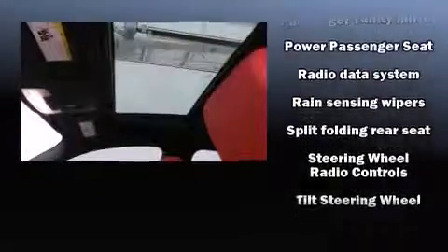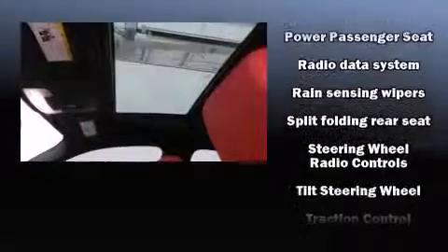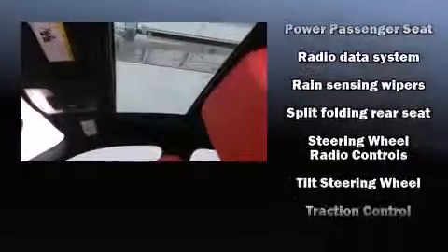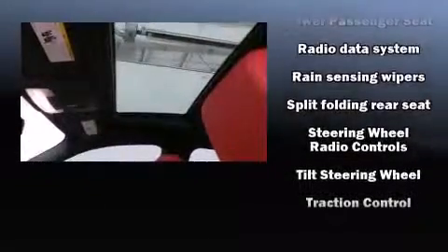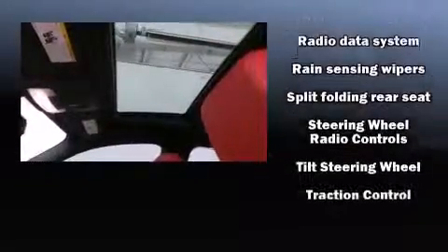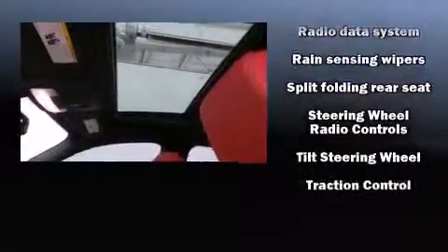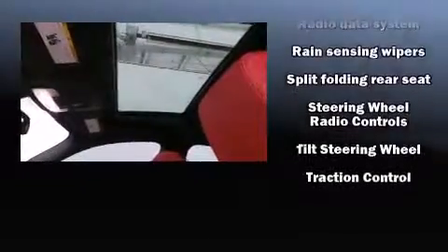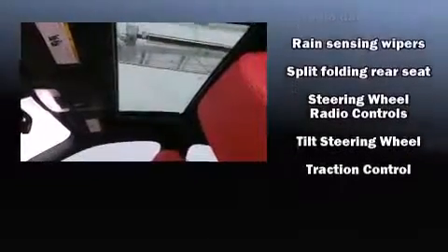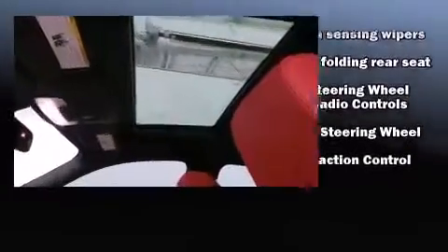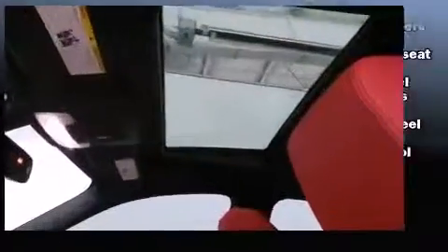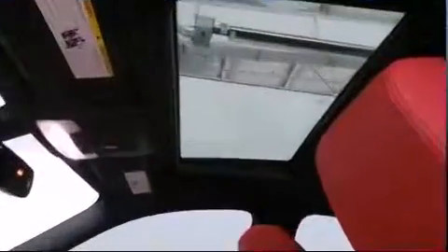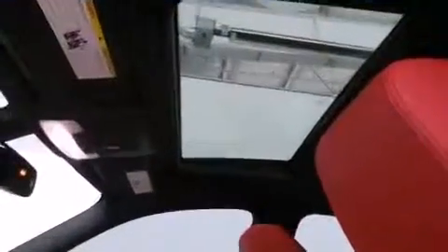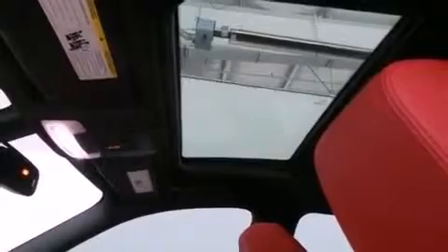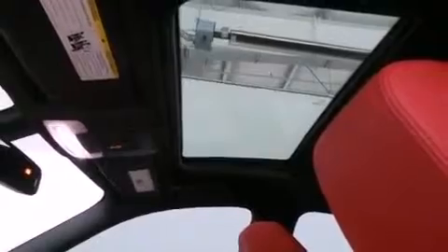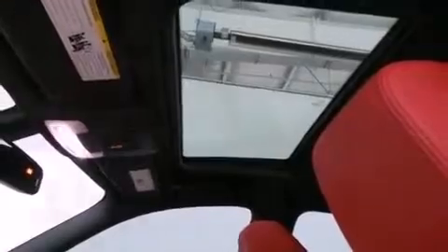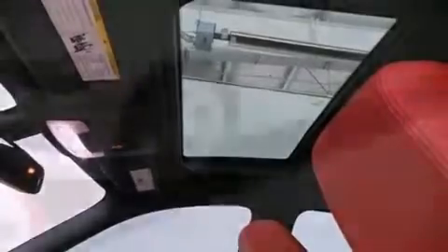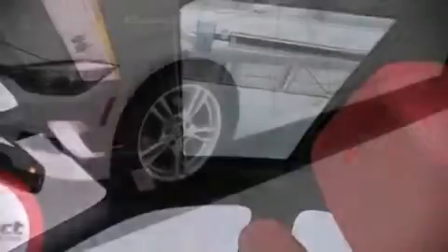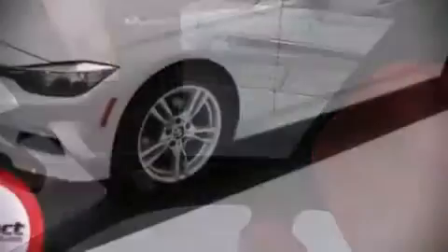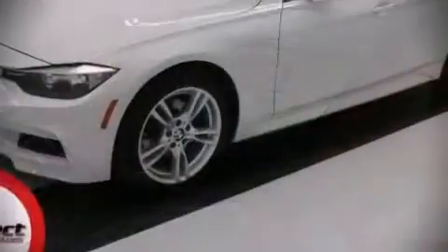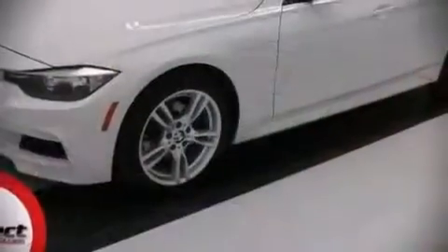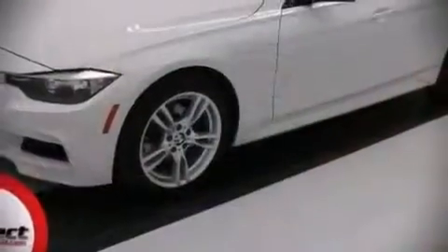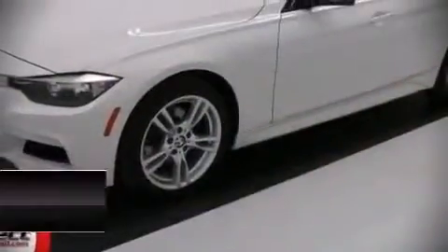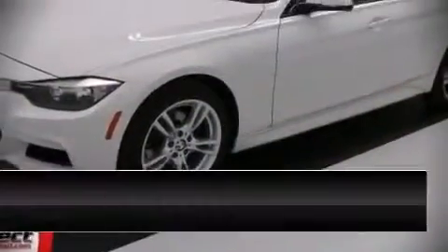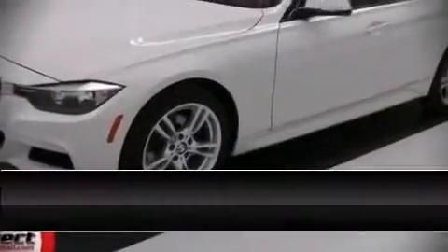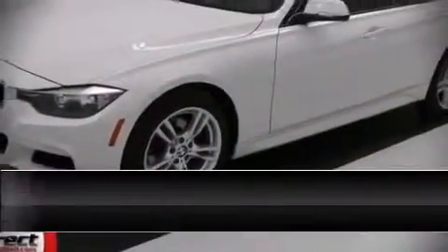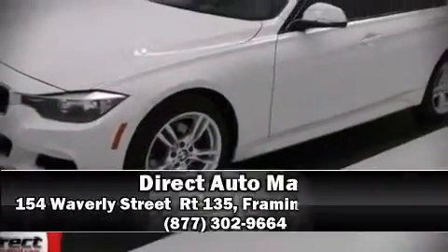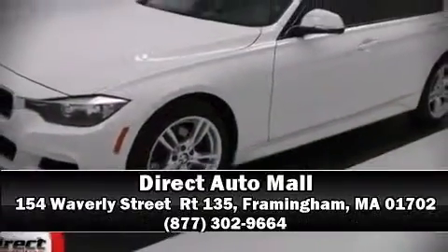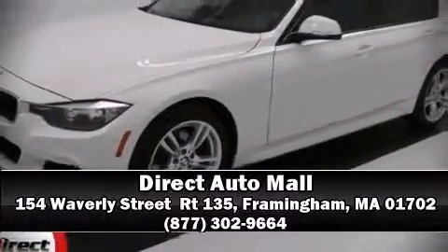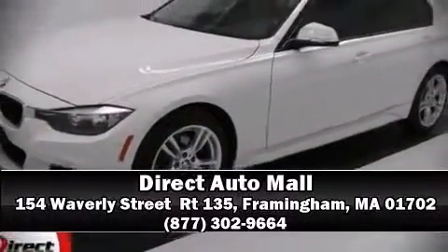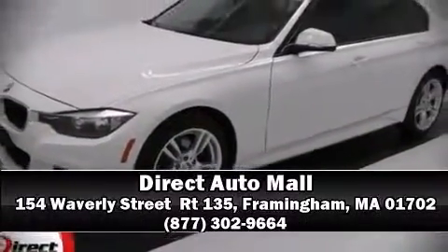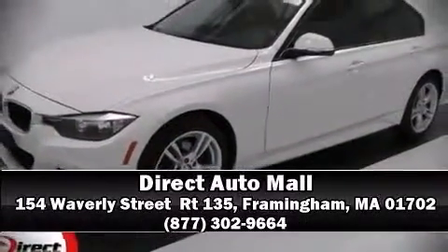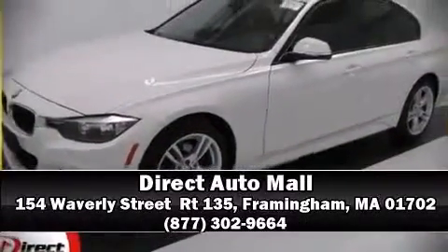A Carfax history report indicates just one previous owner. Please don't hesitate to give us a call.